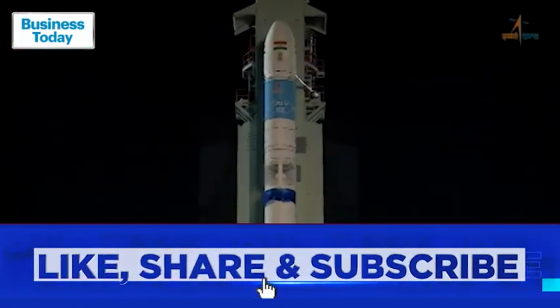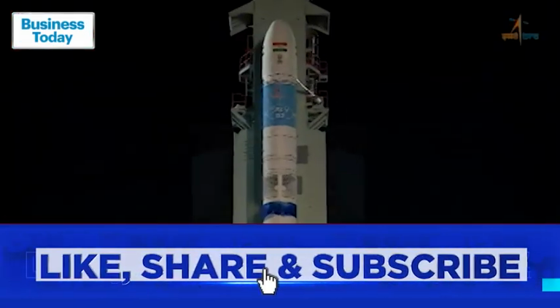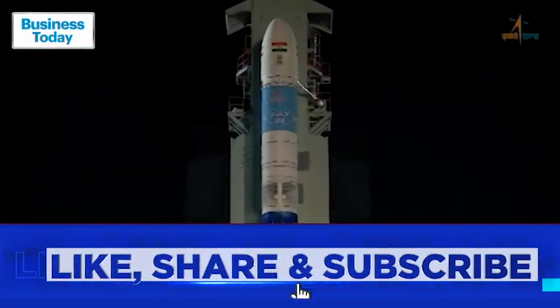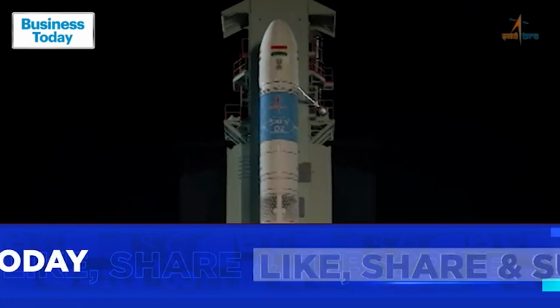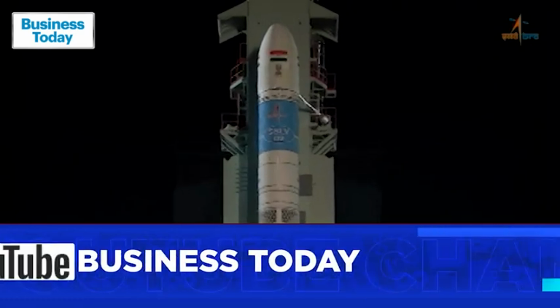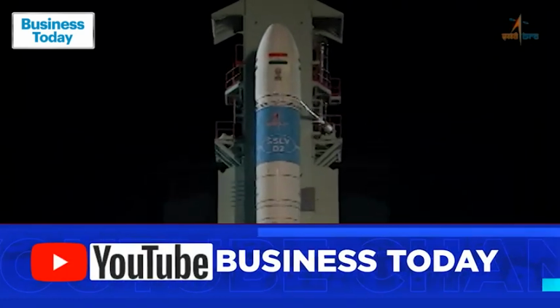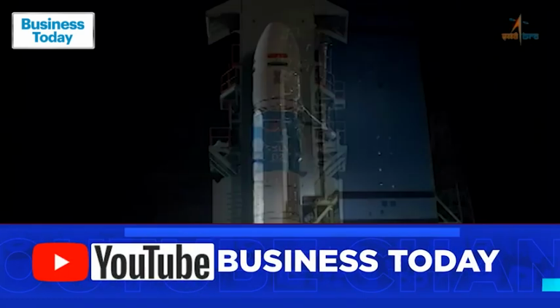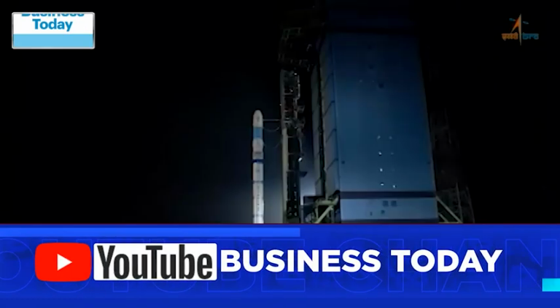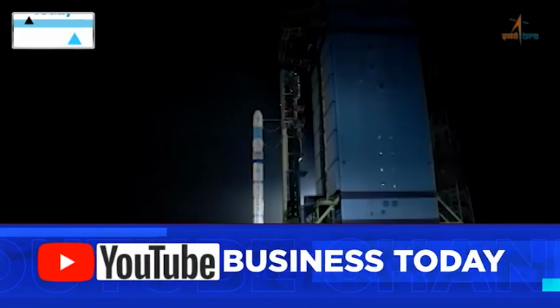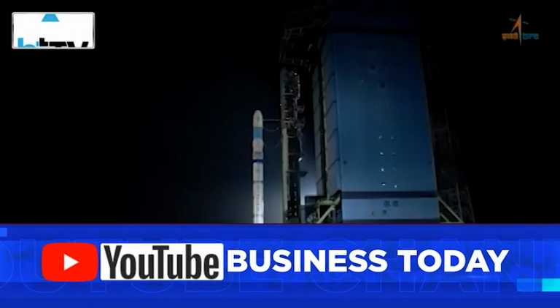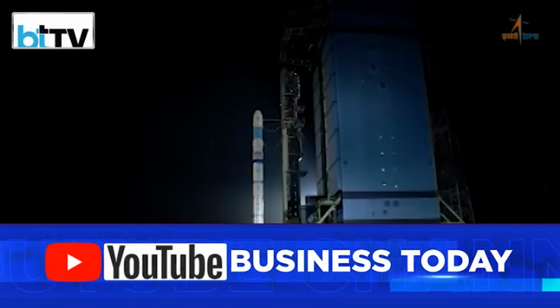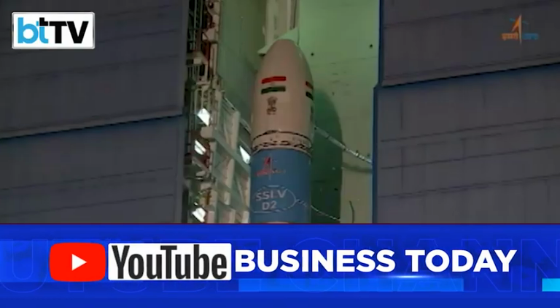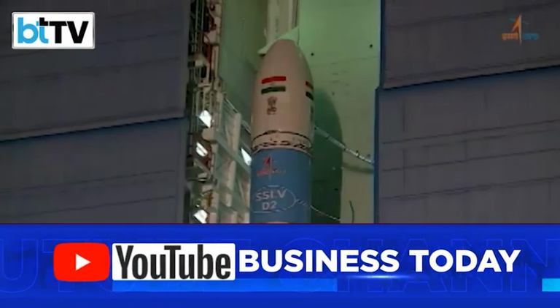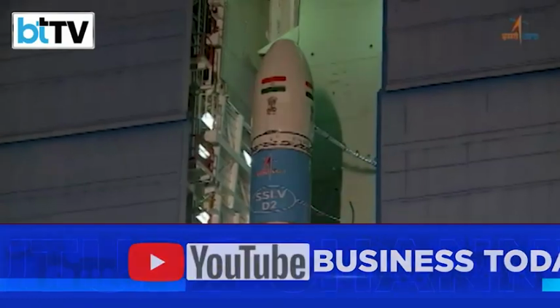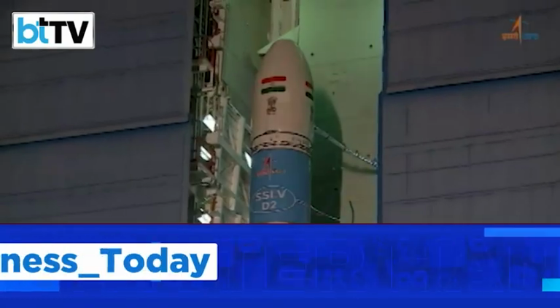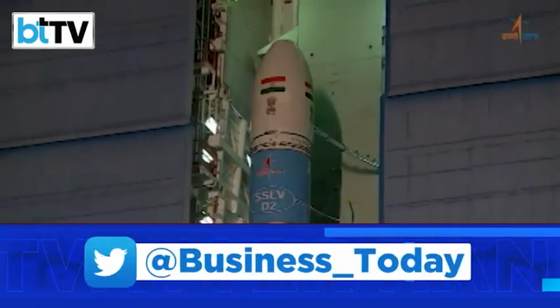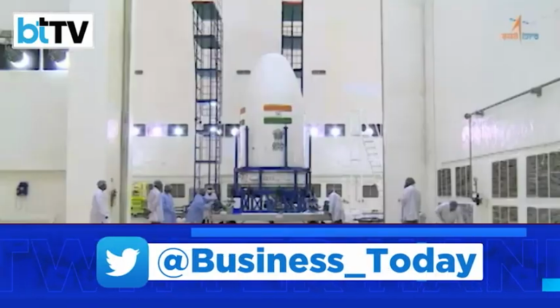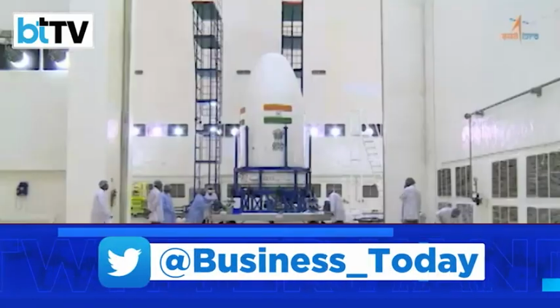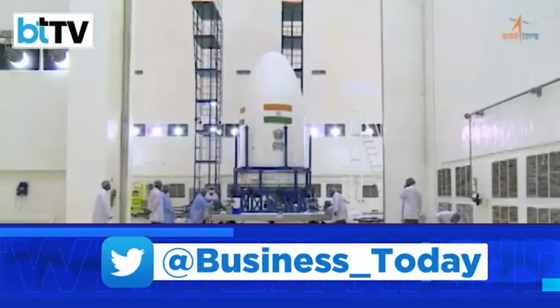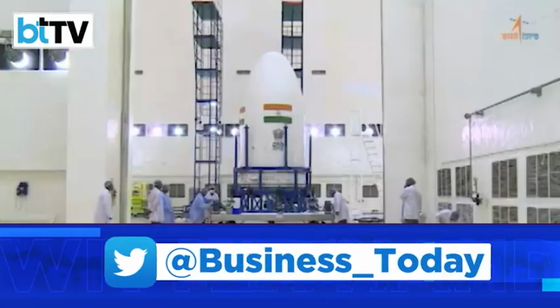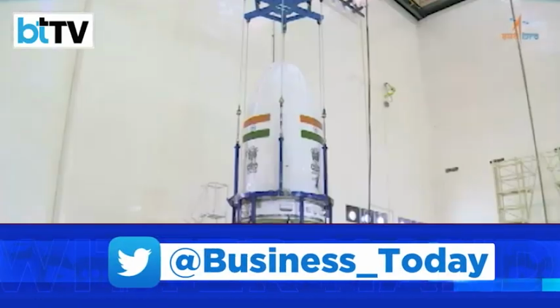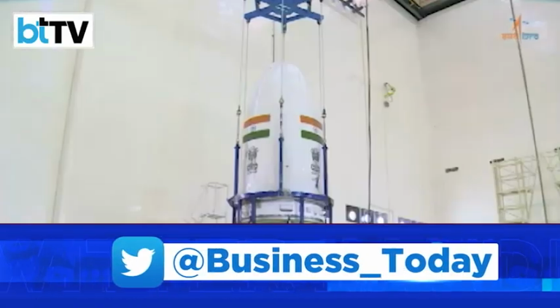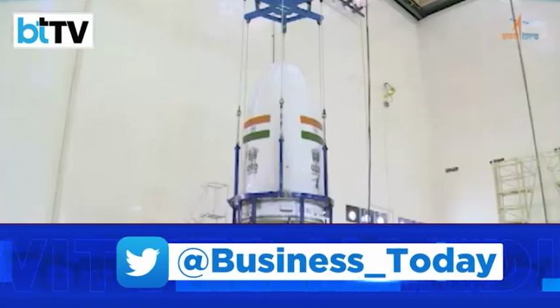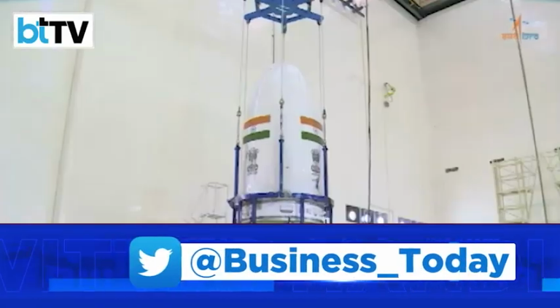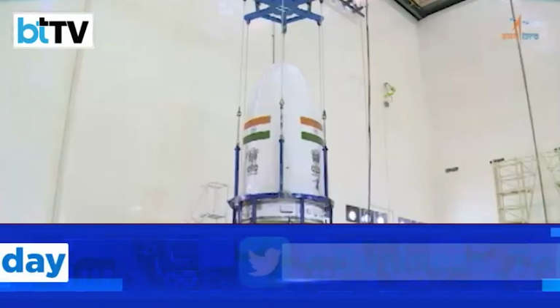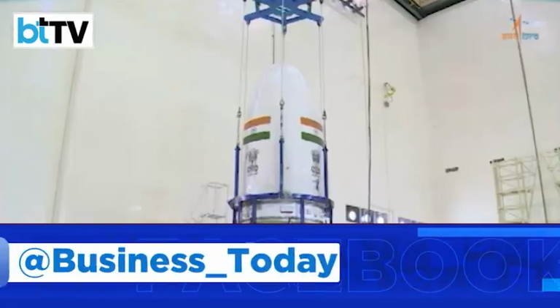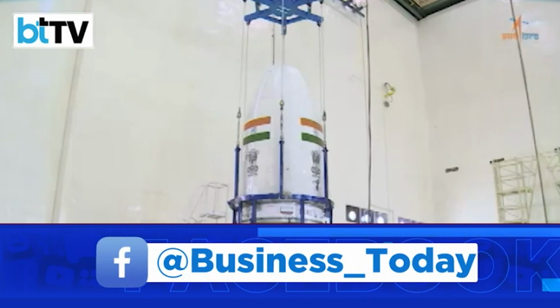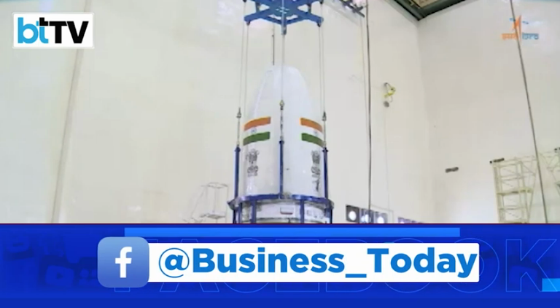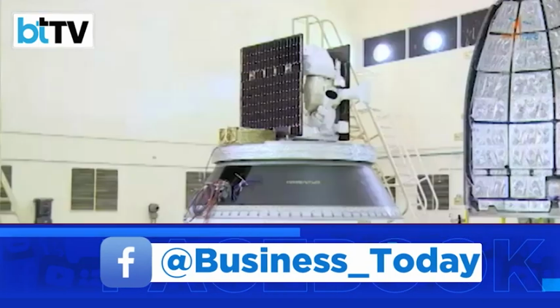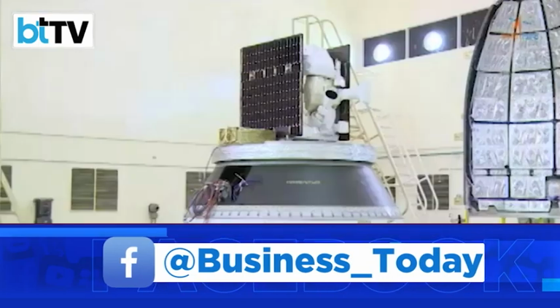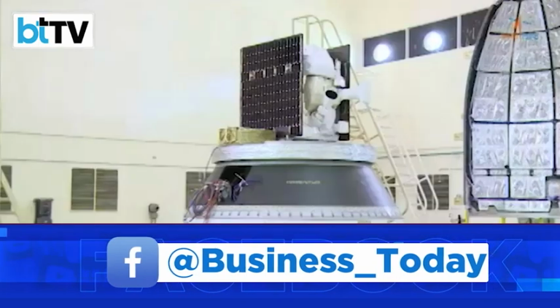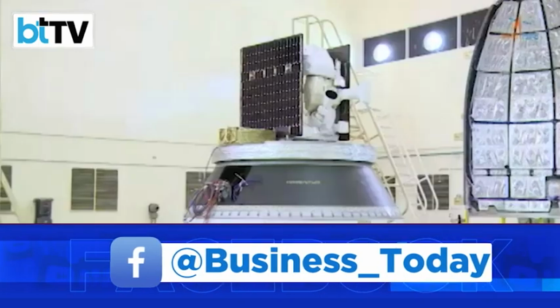SSLV-D2, the sixth launch vehicle designed and indigenously developed by ISRO, carried three major satellites.